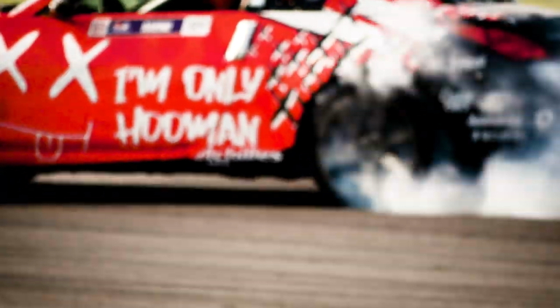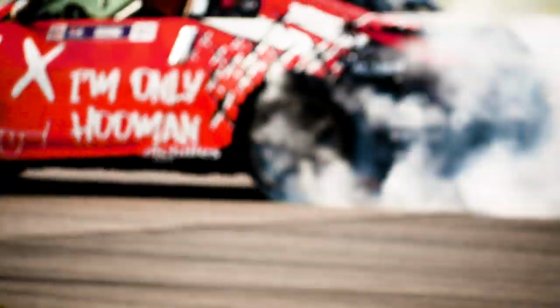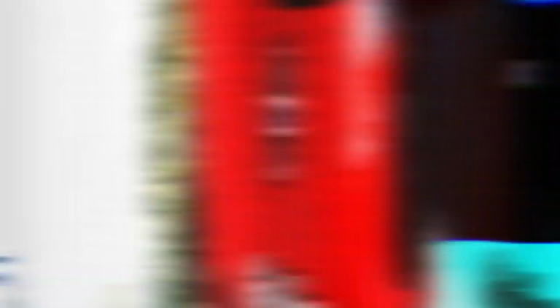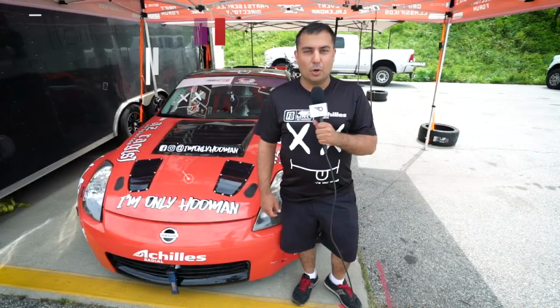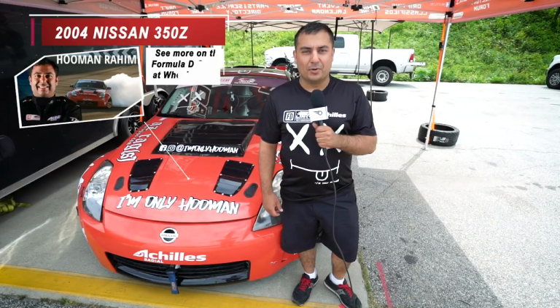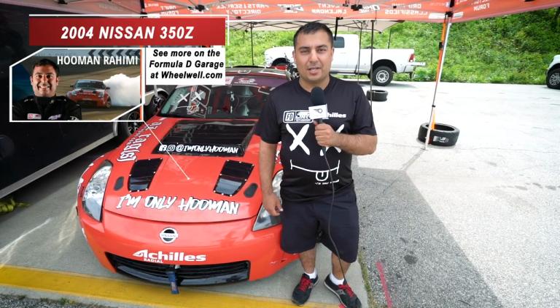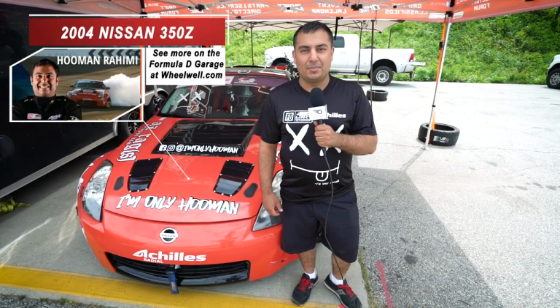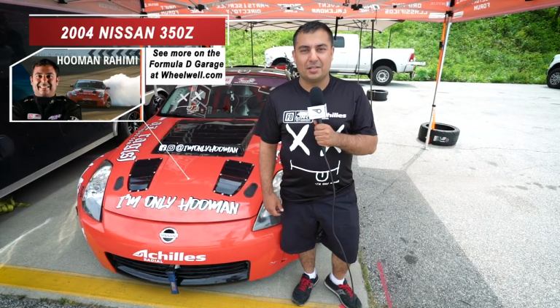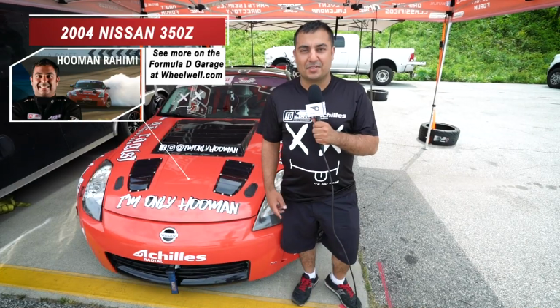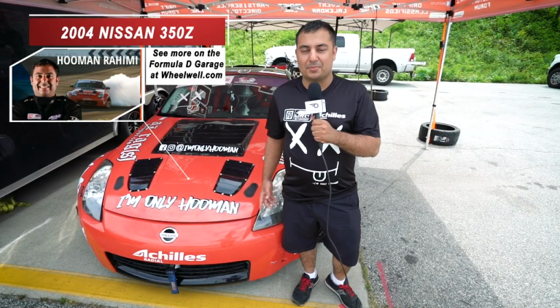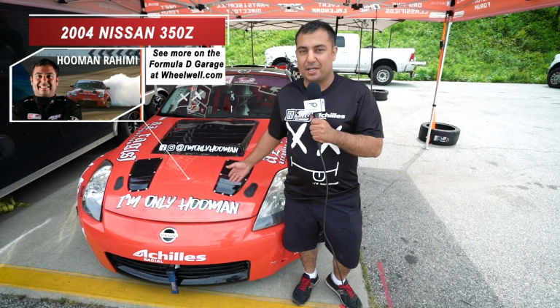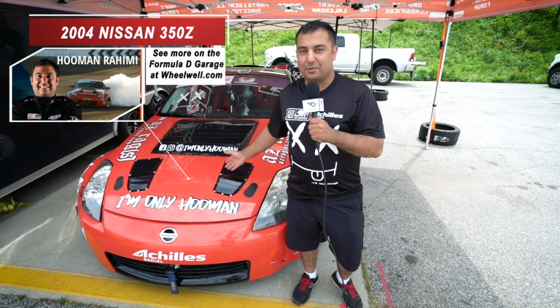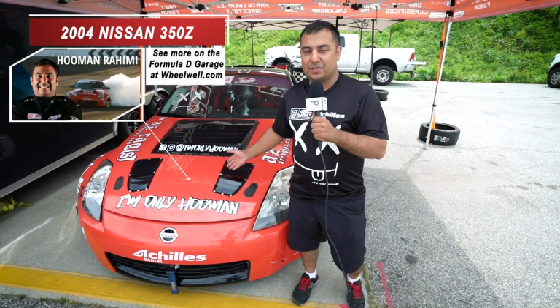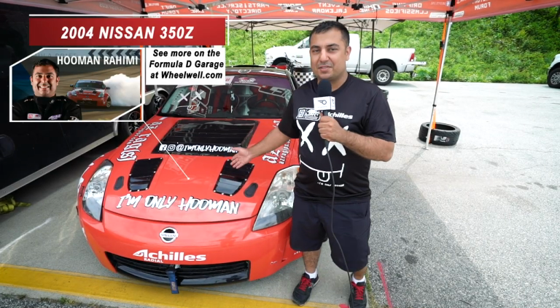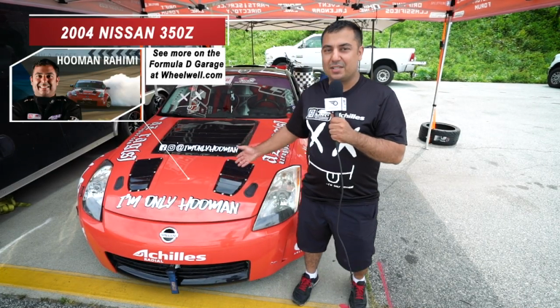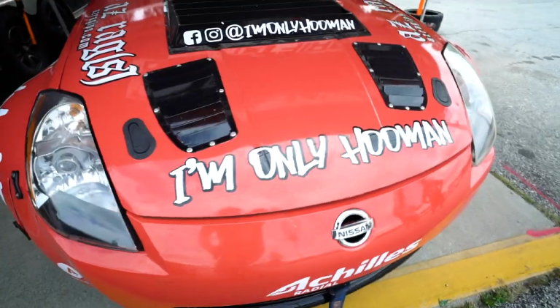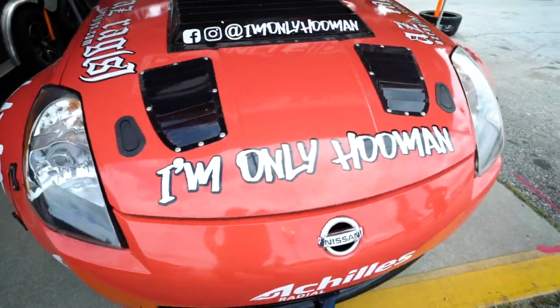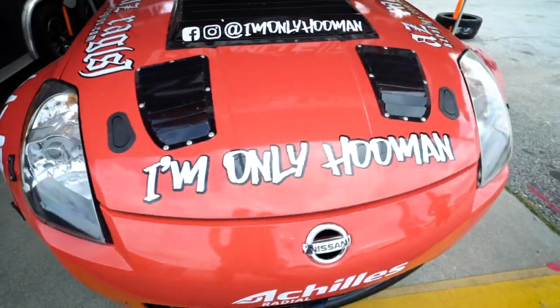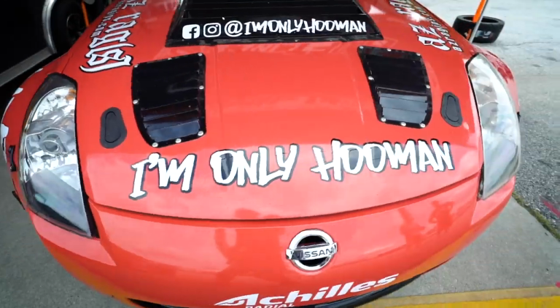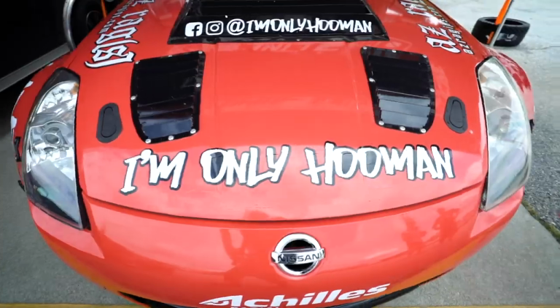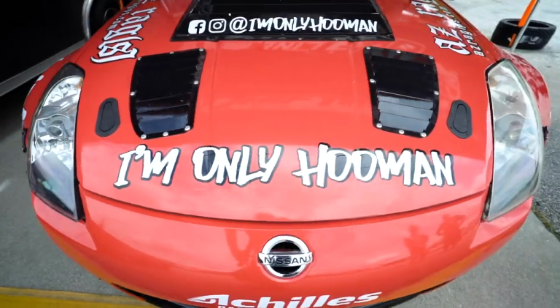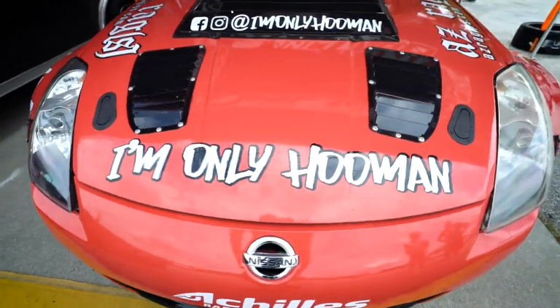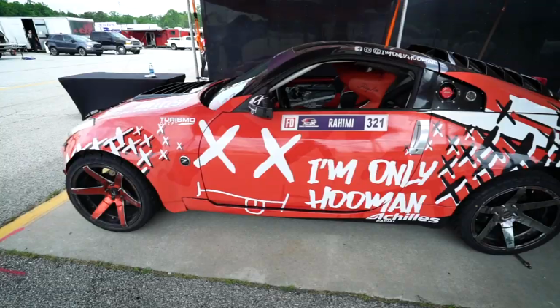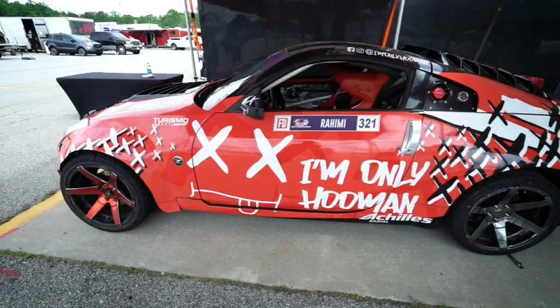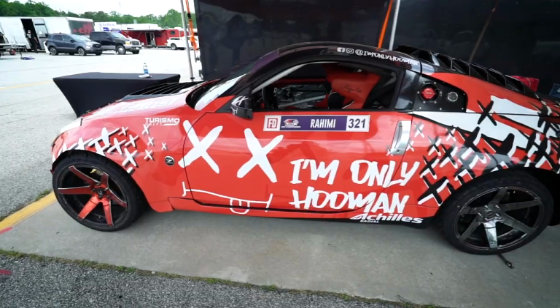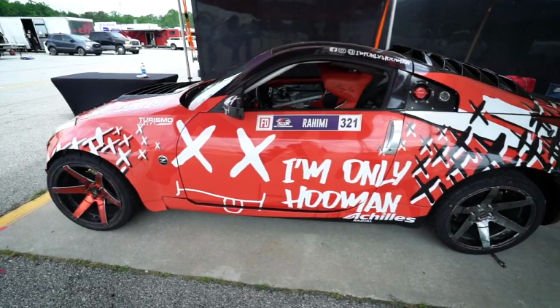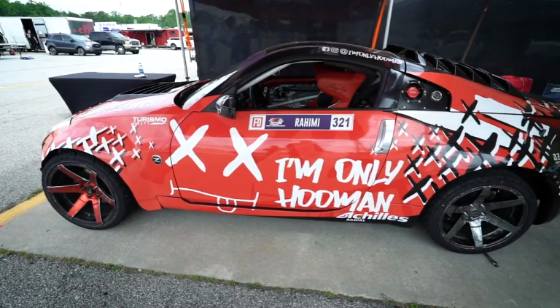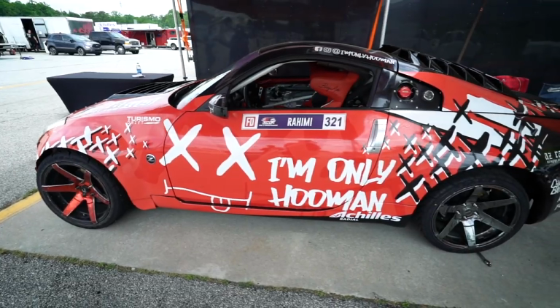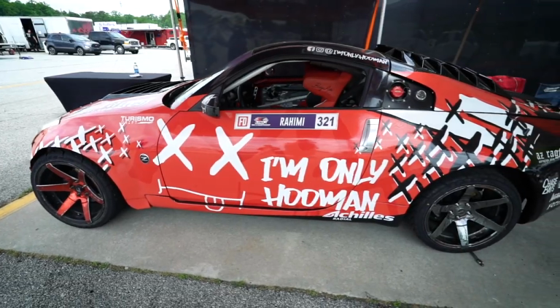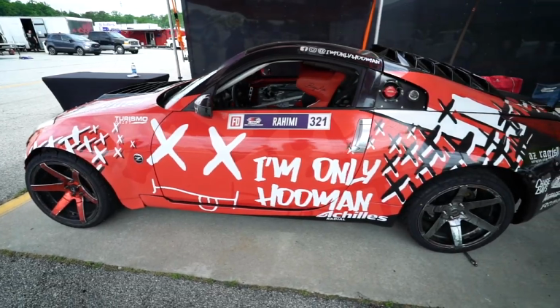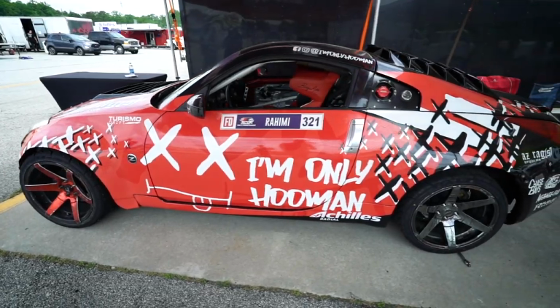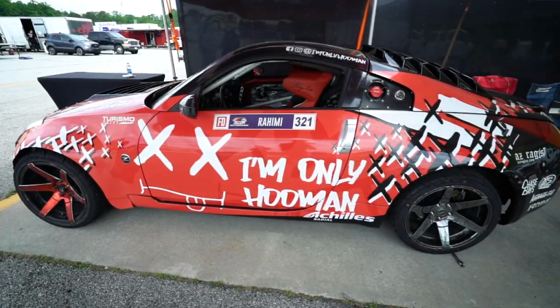I'm Hooman Rahimi and this is my 350Z Hooman Rahimi Drift Team. Only Hooman is my nickname.